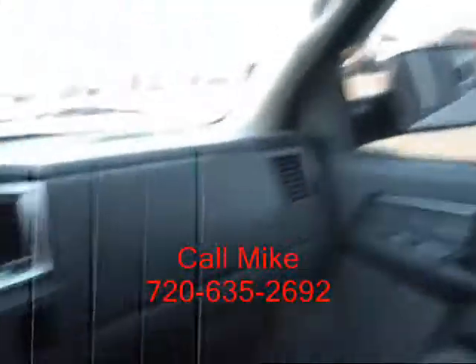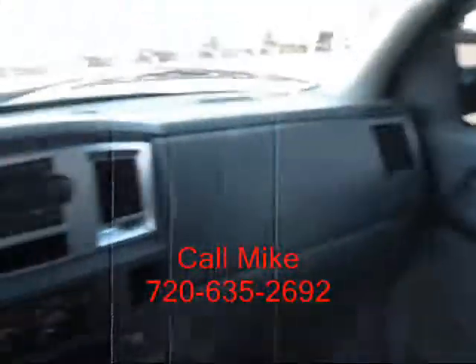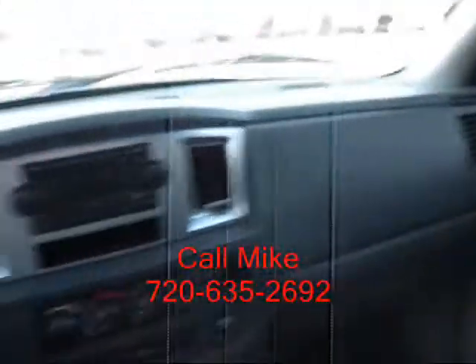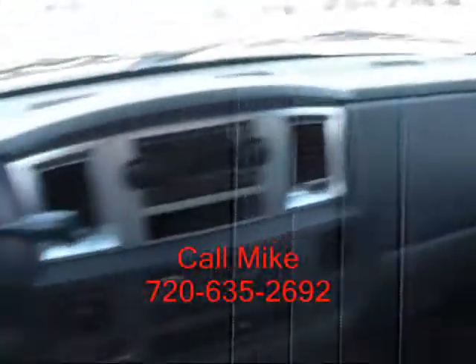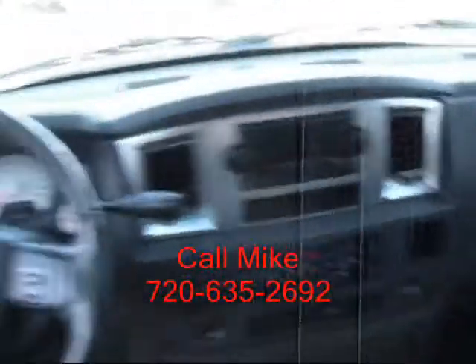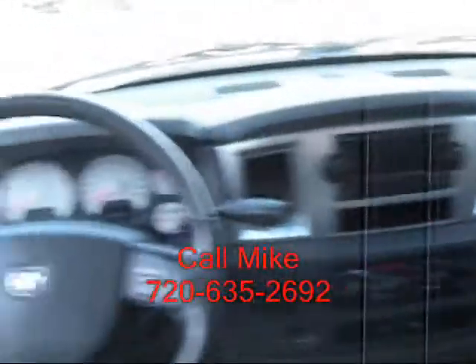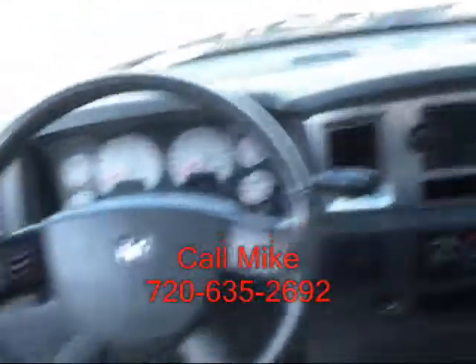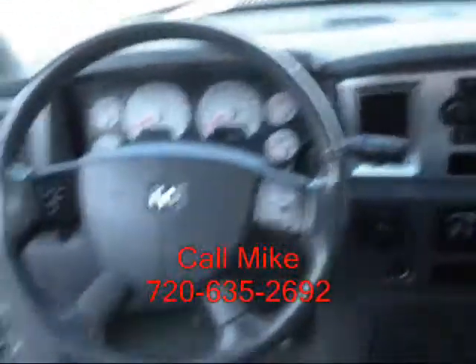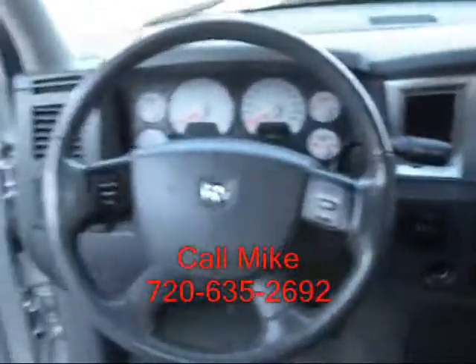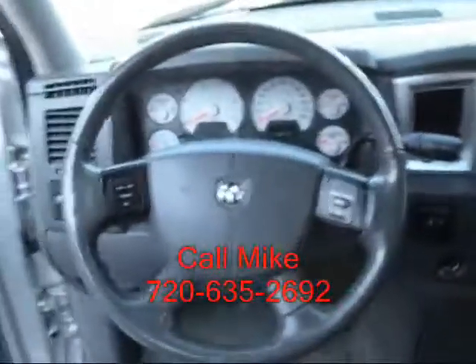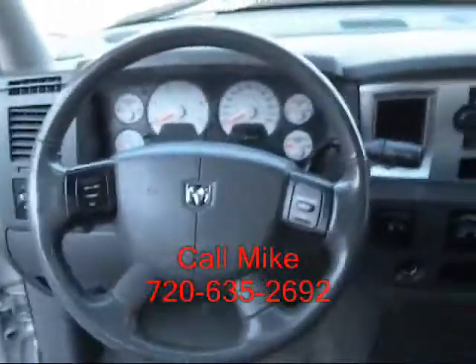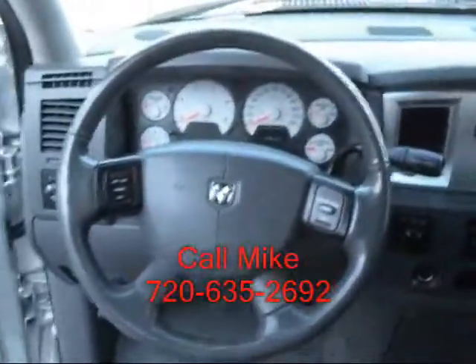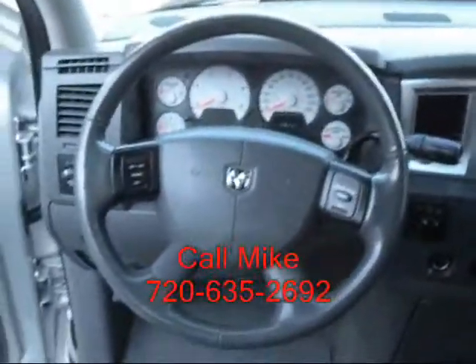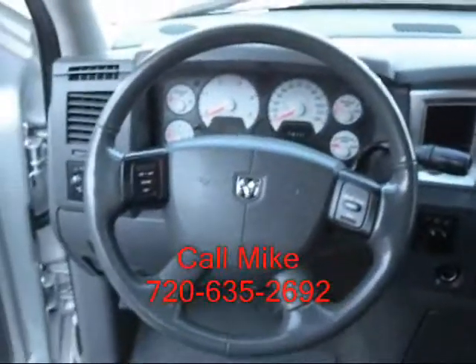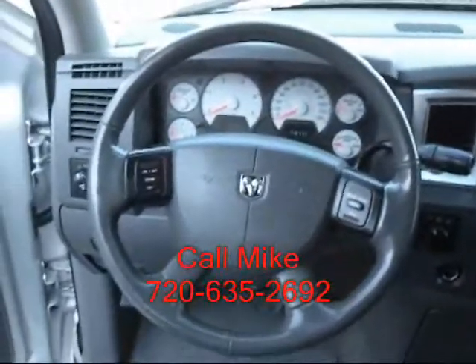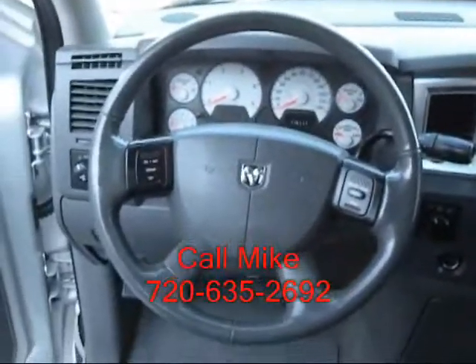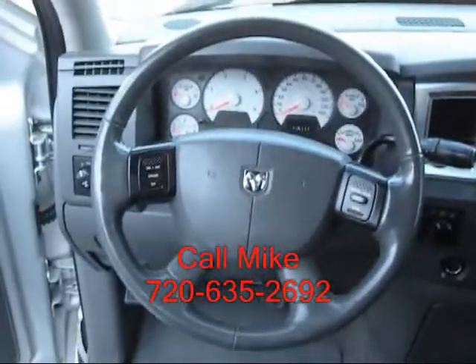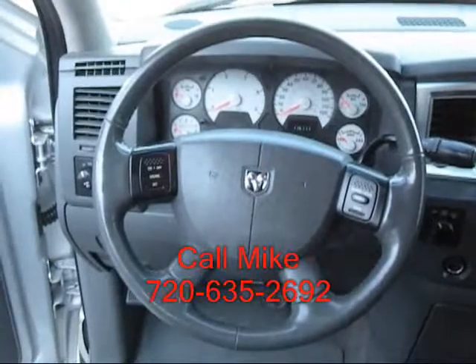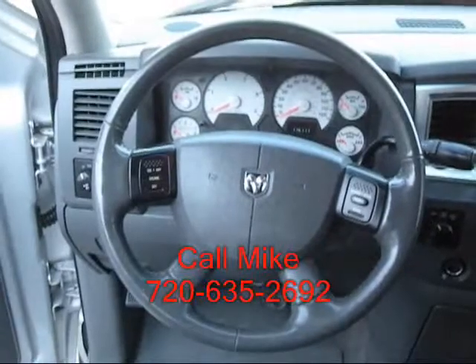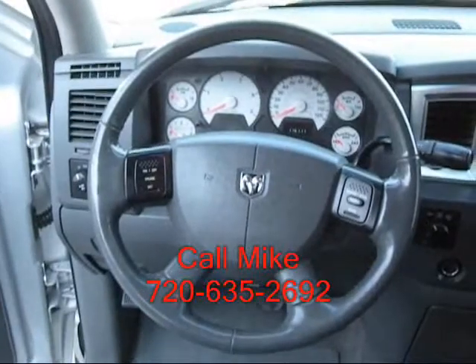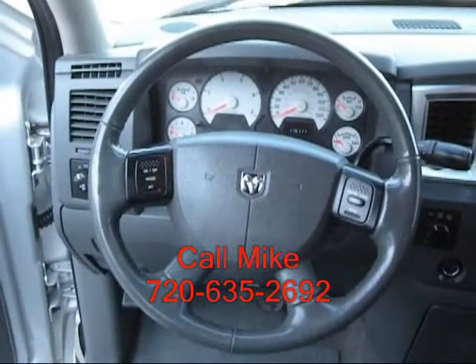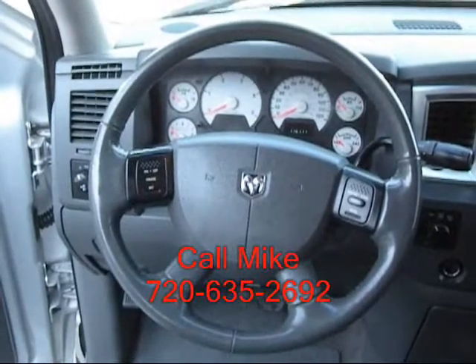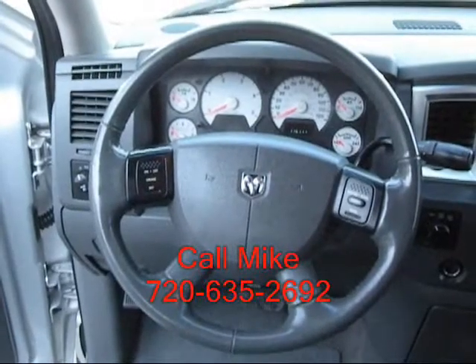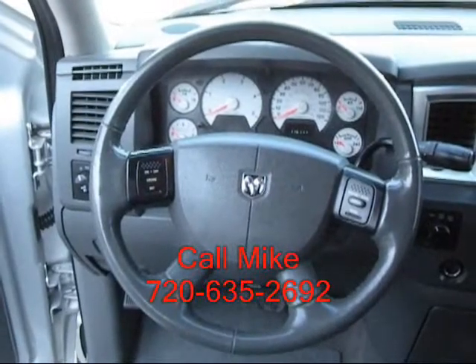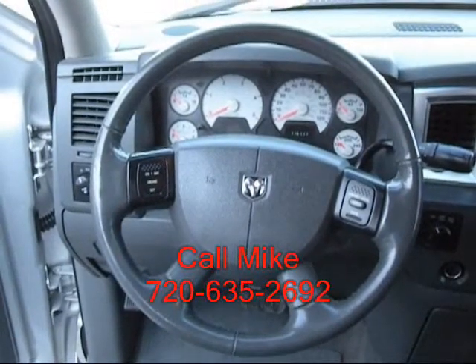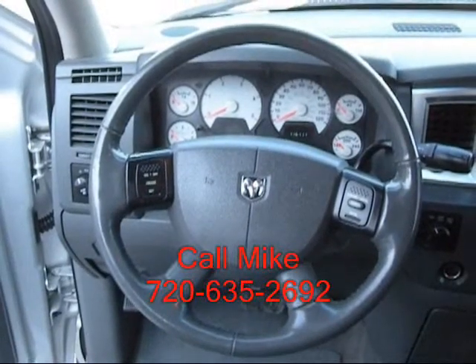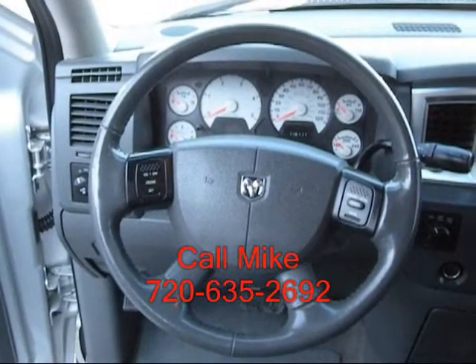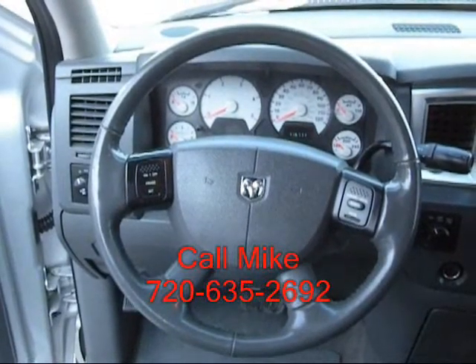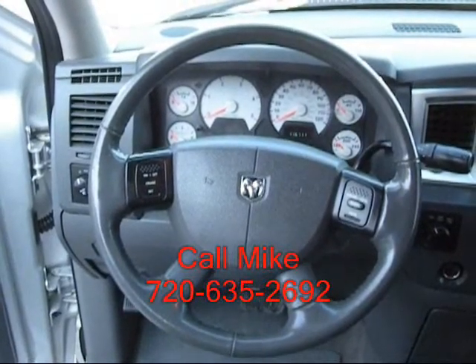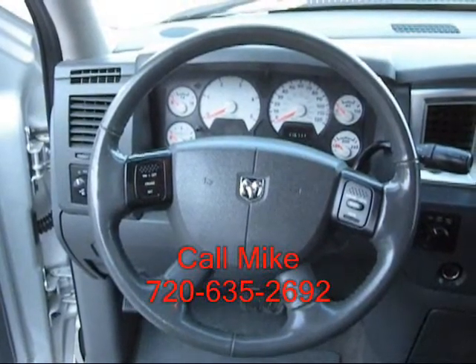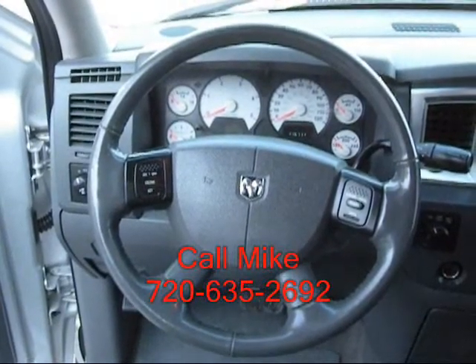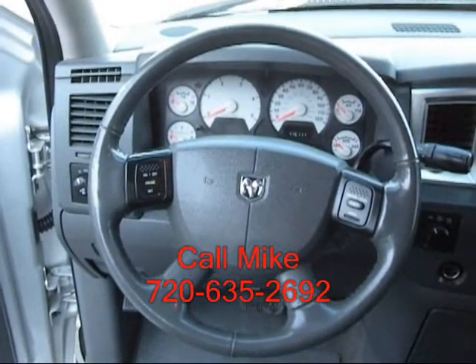If this is the truck you're interested in, give me a call at 720-635-2692. Thank you.